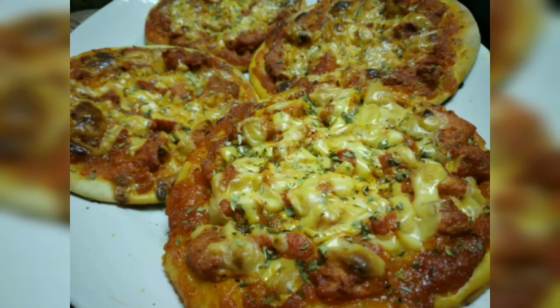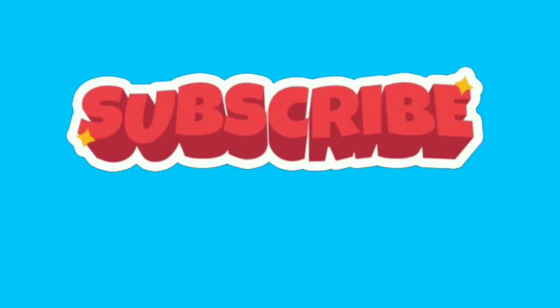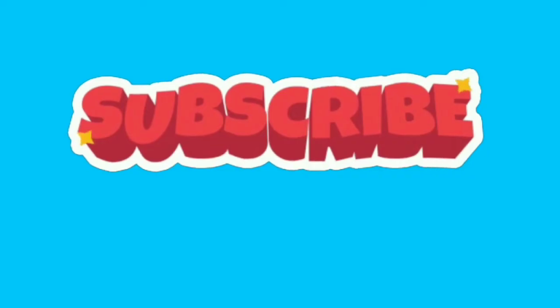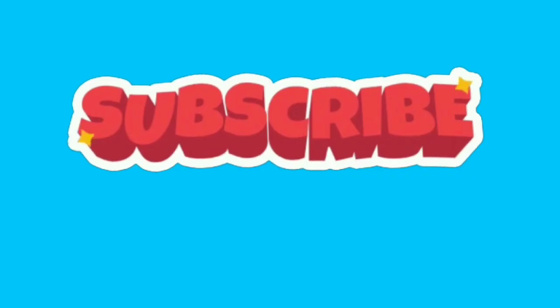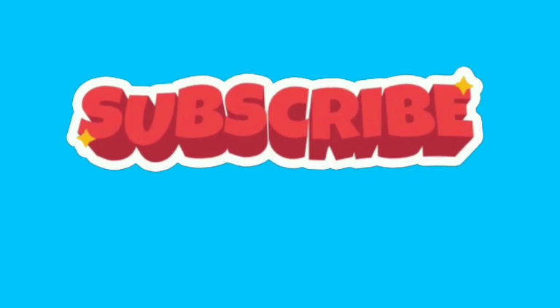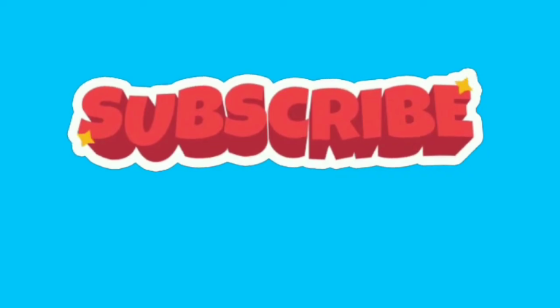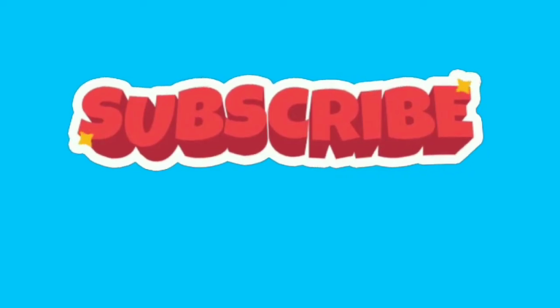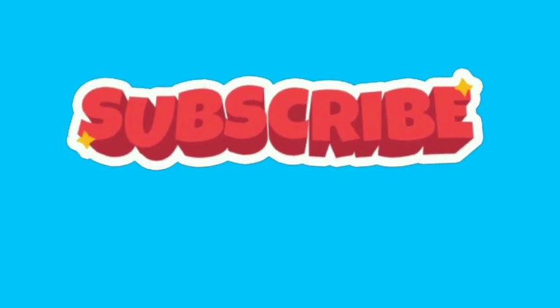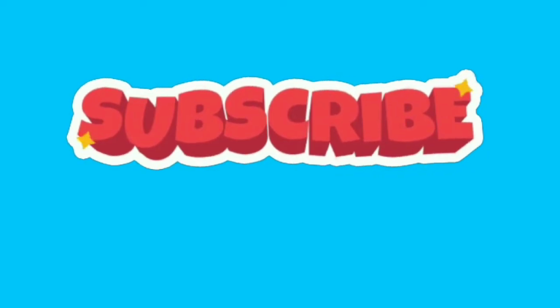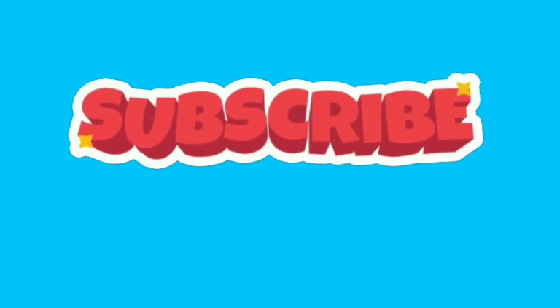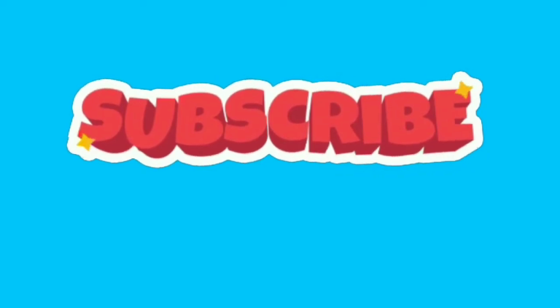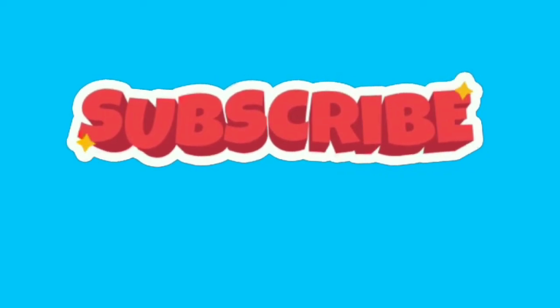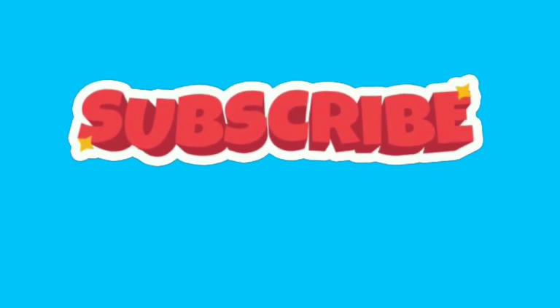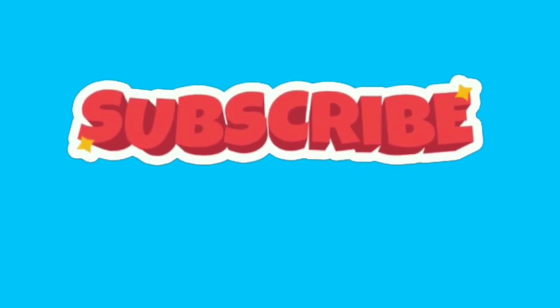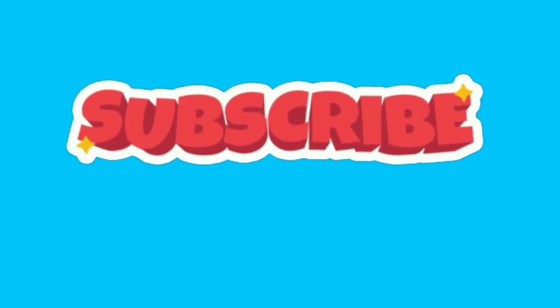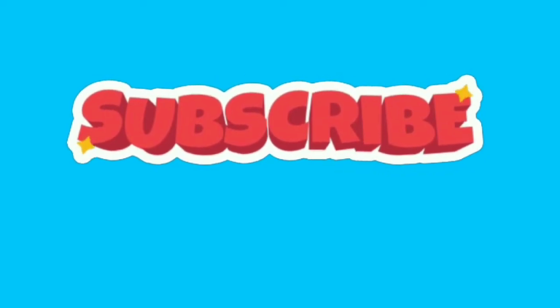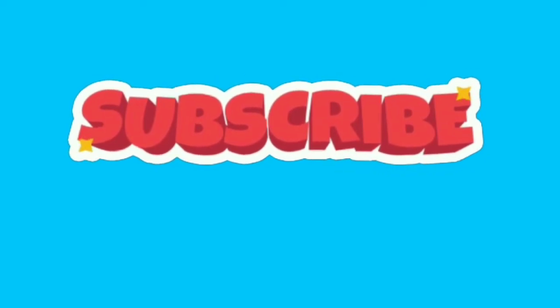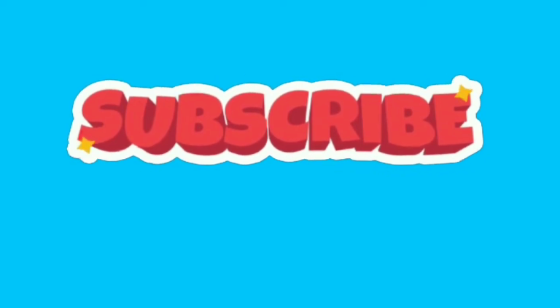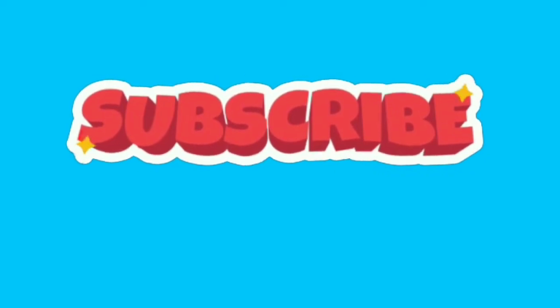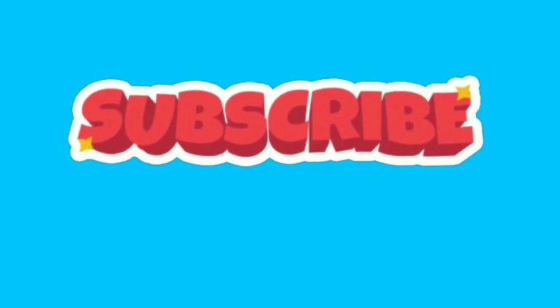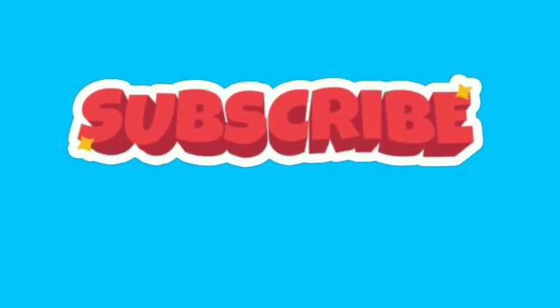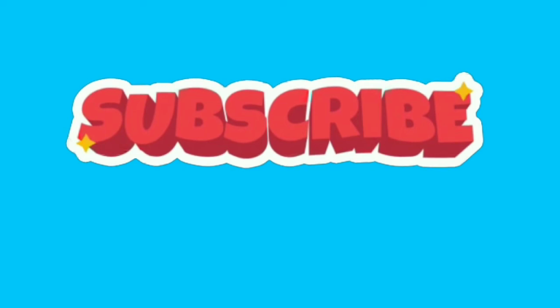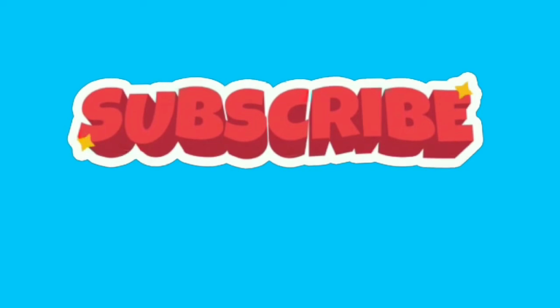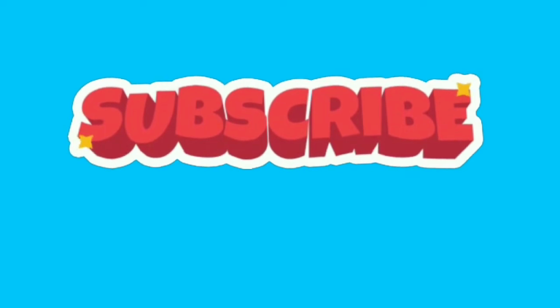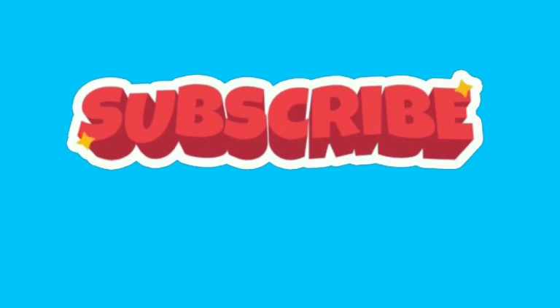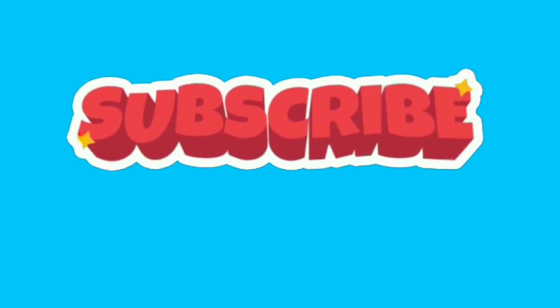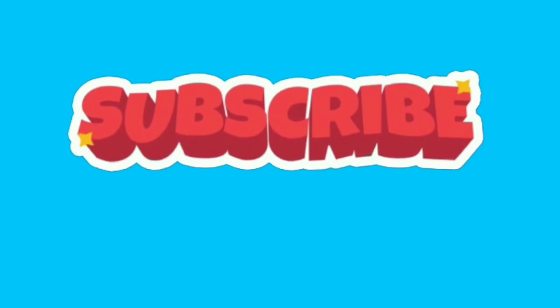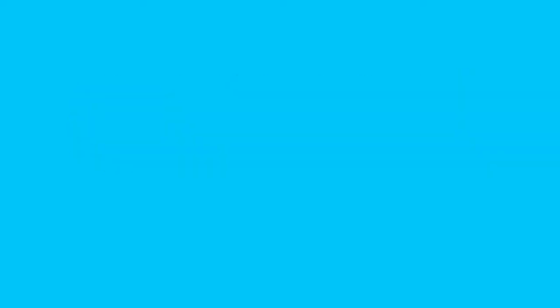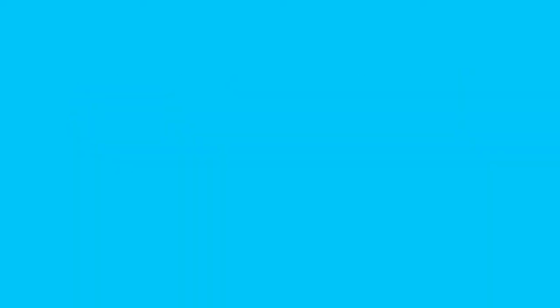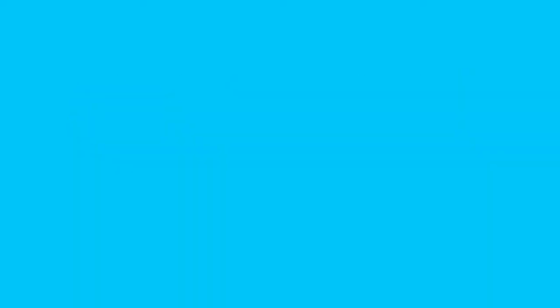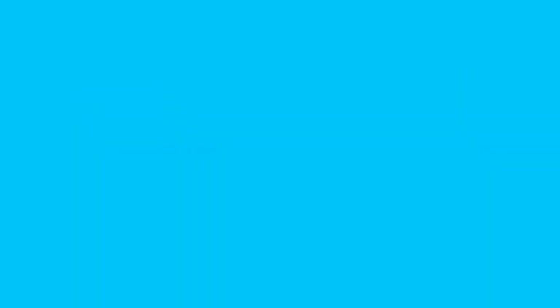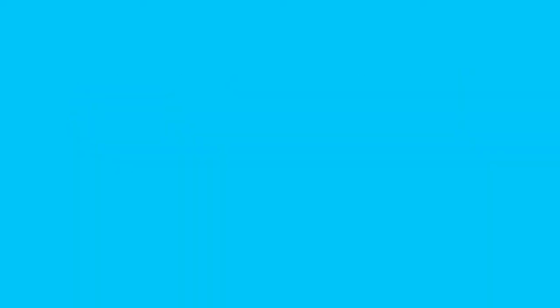If you liked this video, please hit the like button and do subscribe to my channel if you haven't subscribed yet. Thanks for watching.